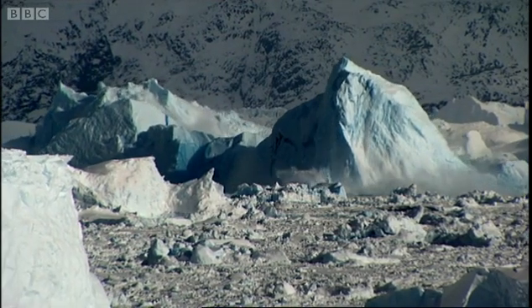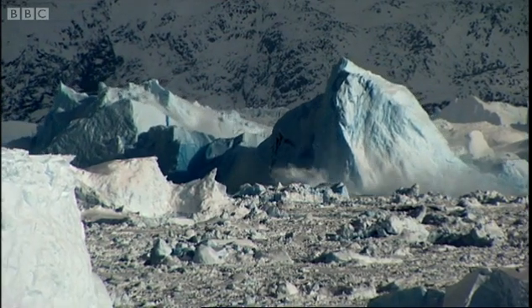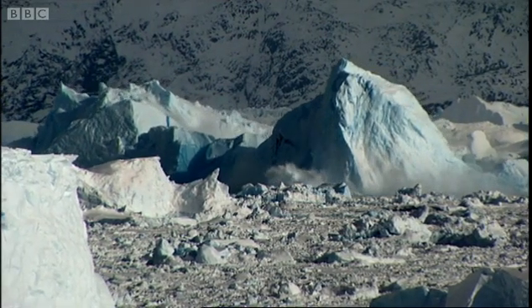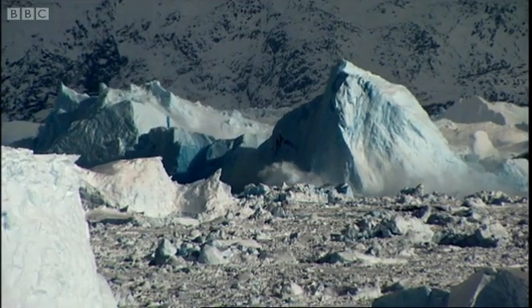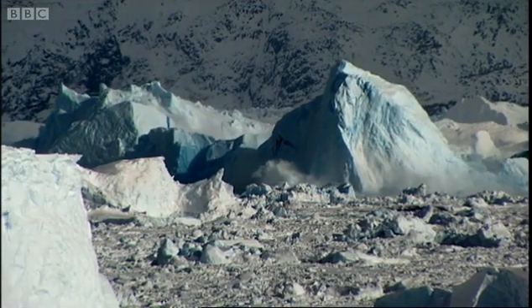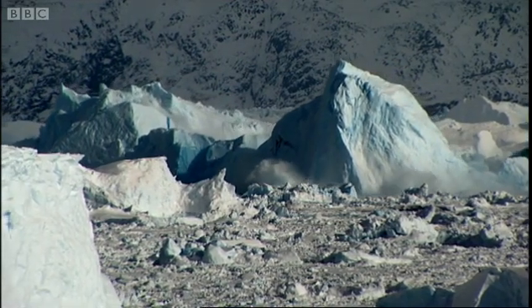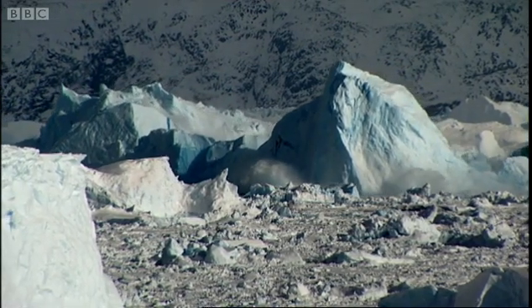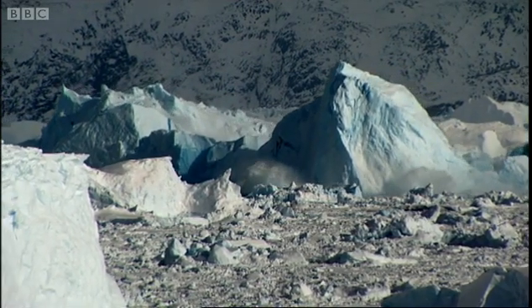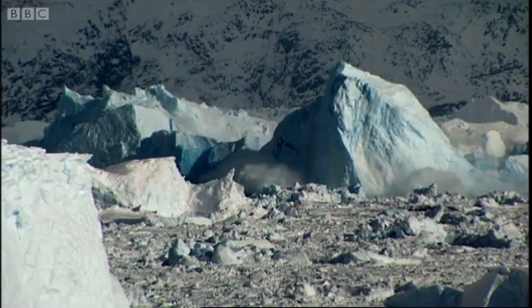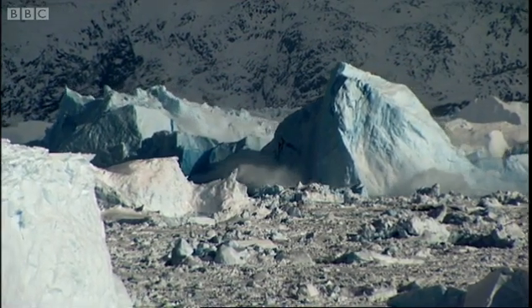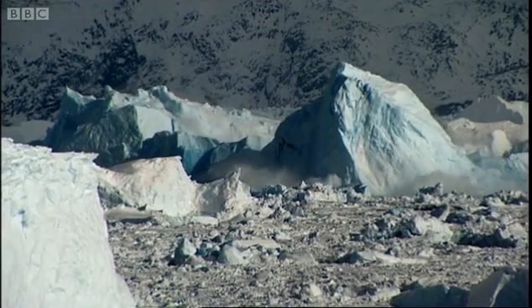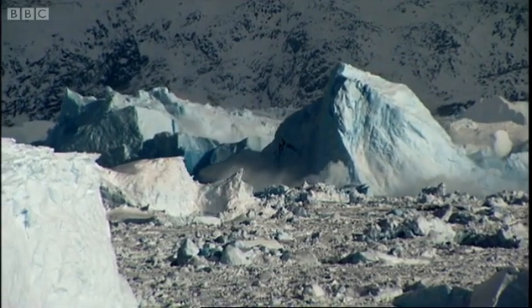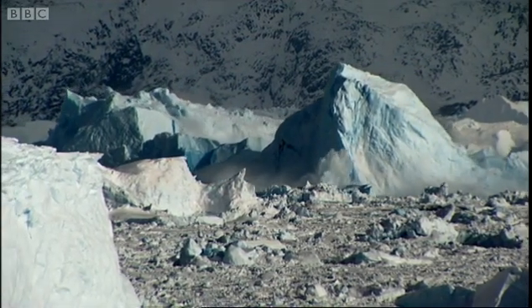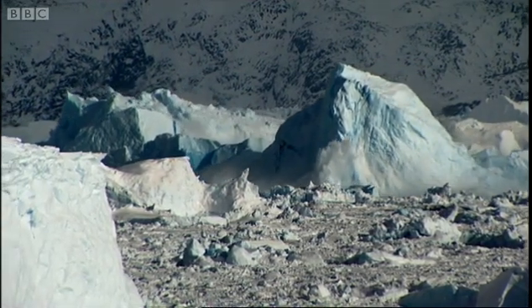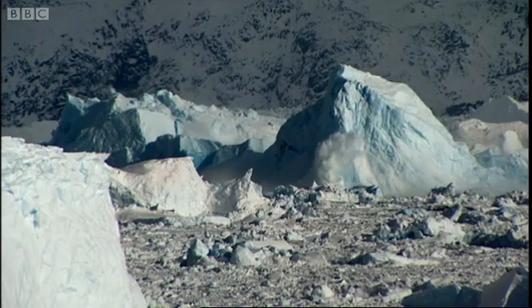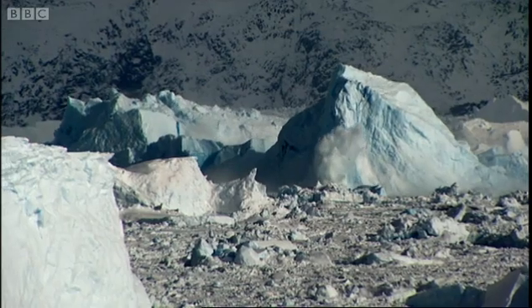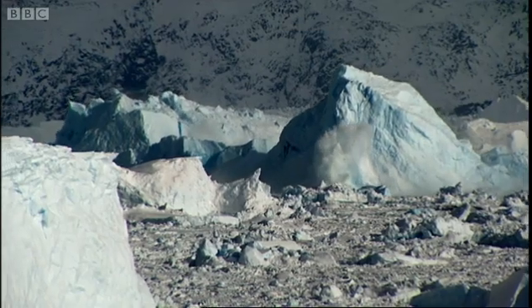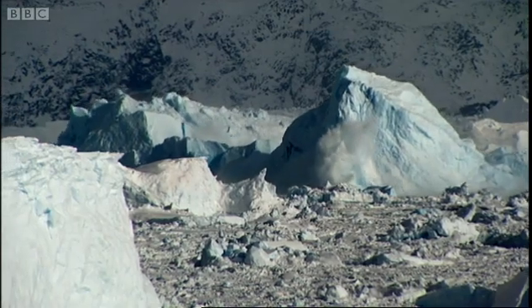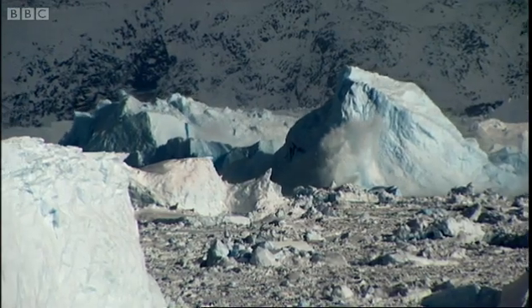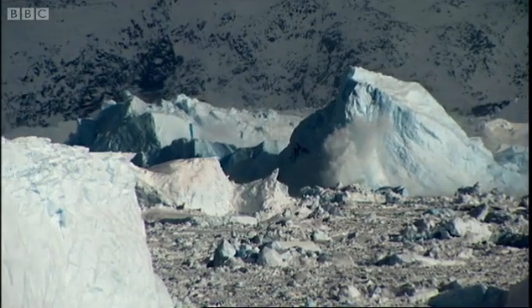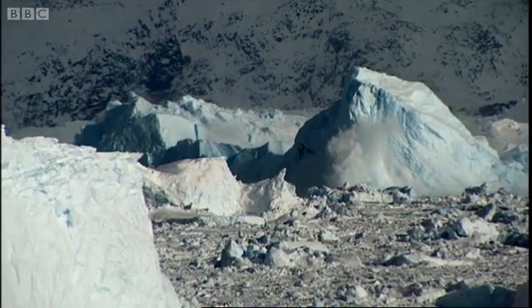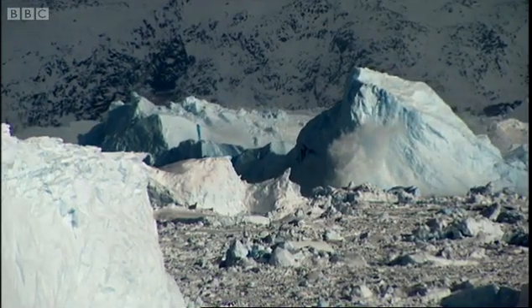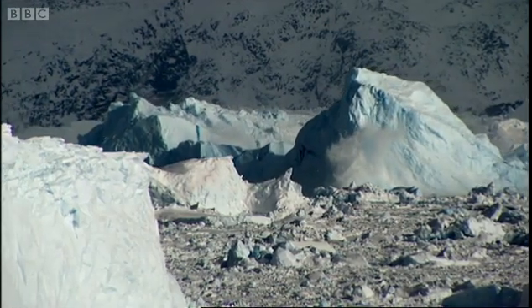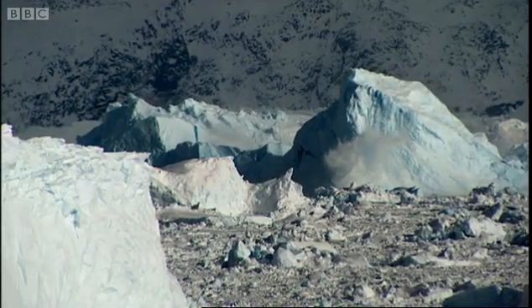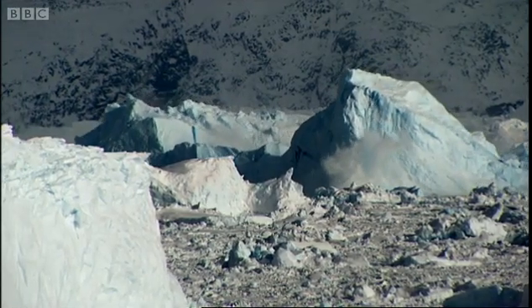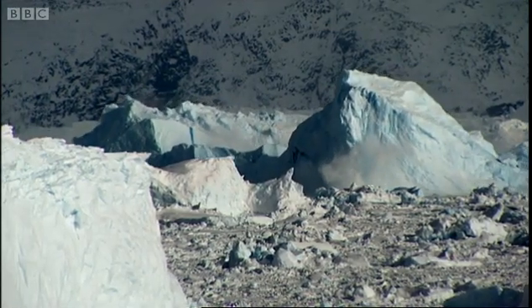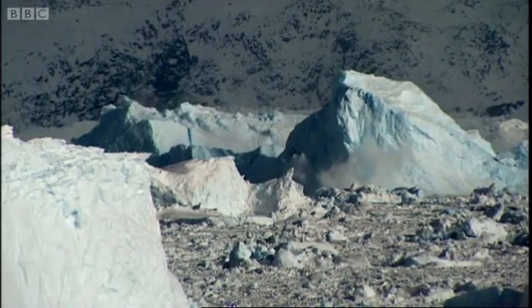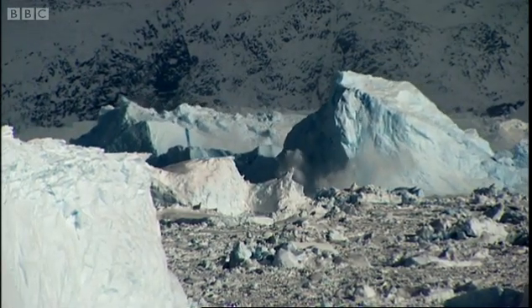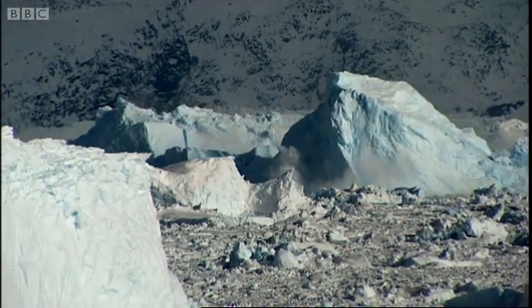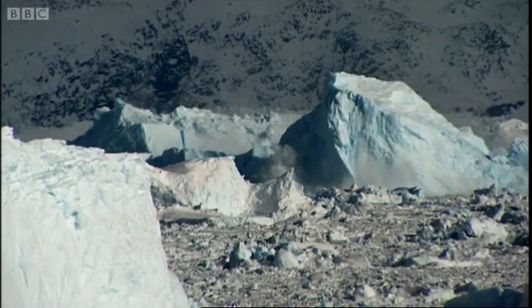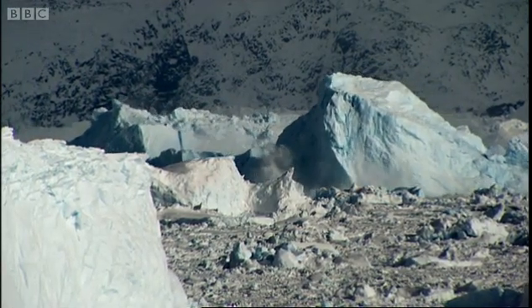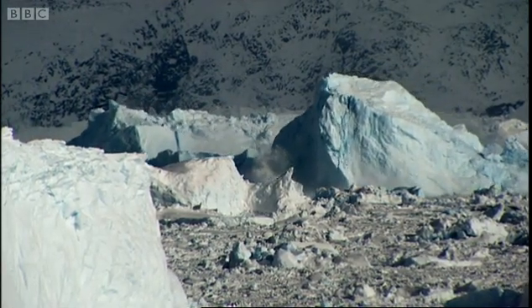Global warming seems to be reshaping the whole landscape of one of the biggest ice sheets on Earth.